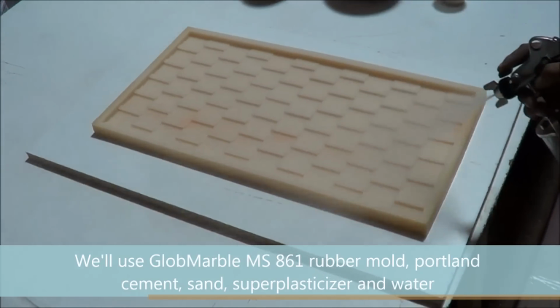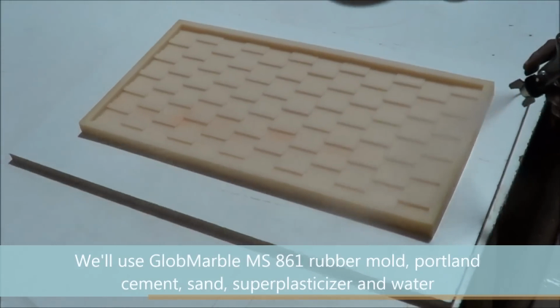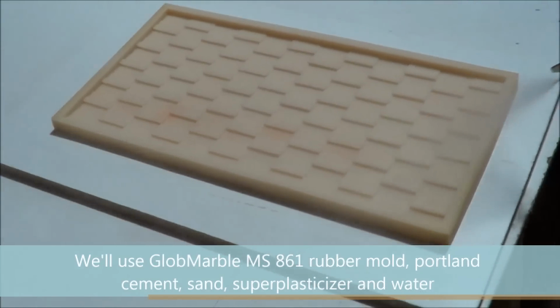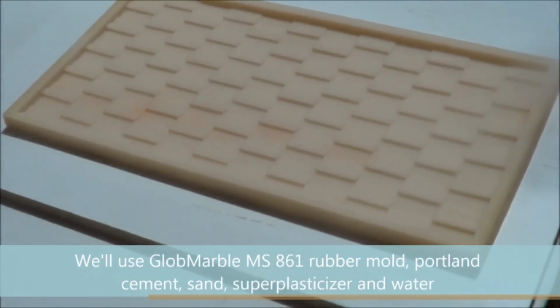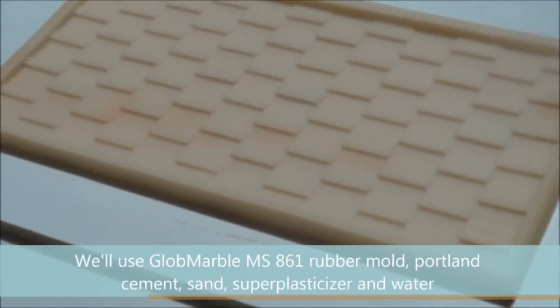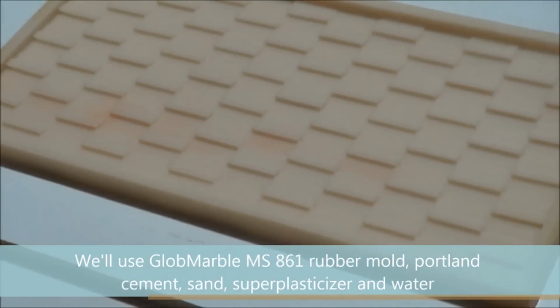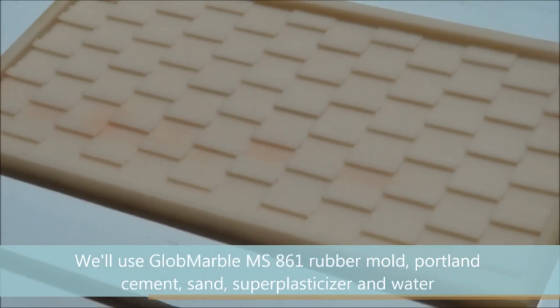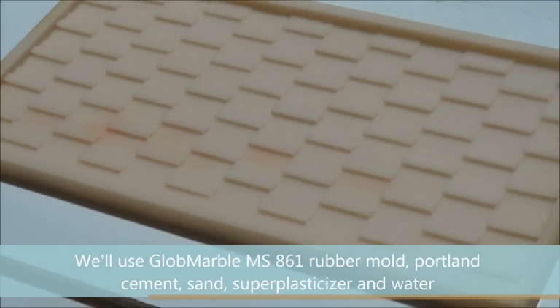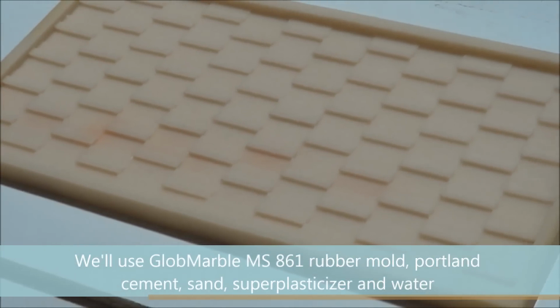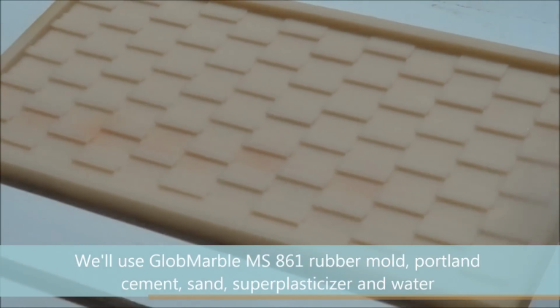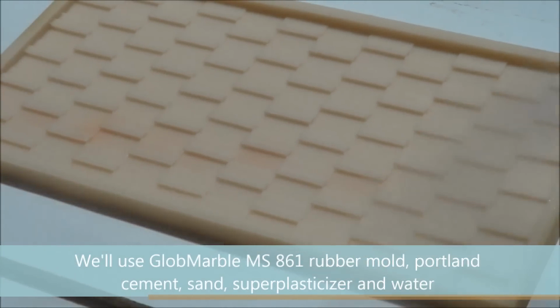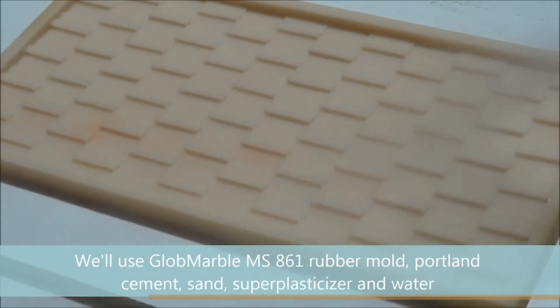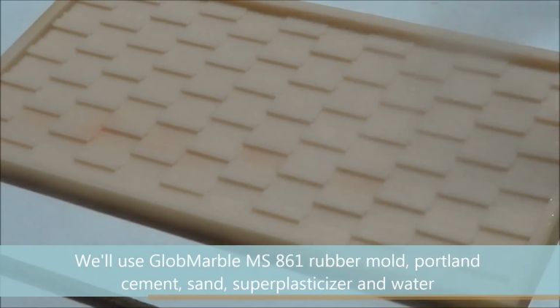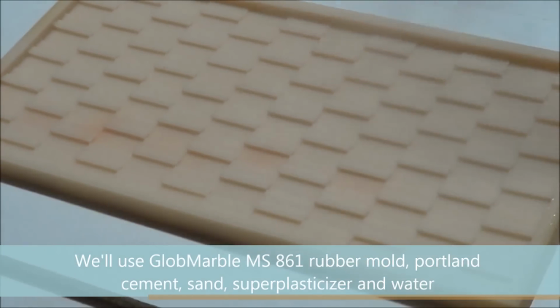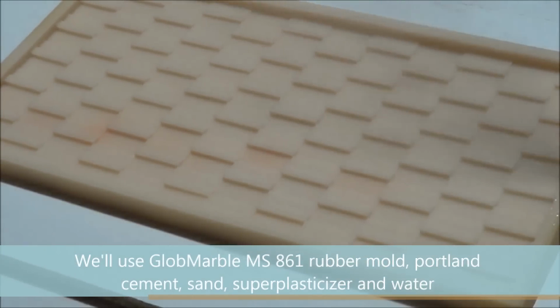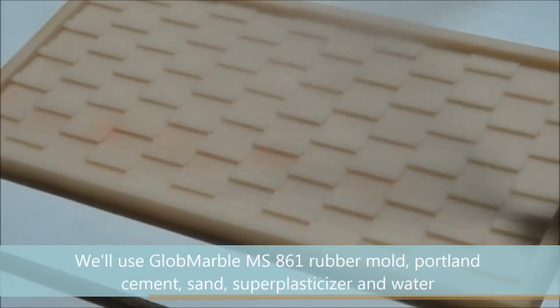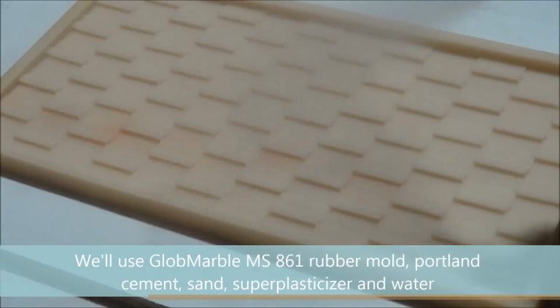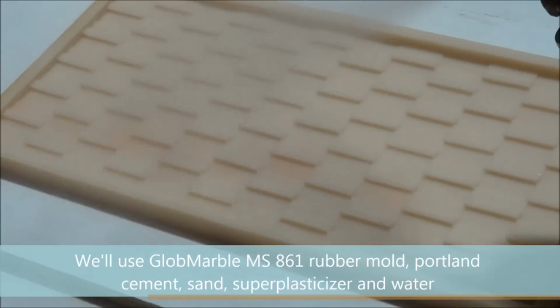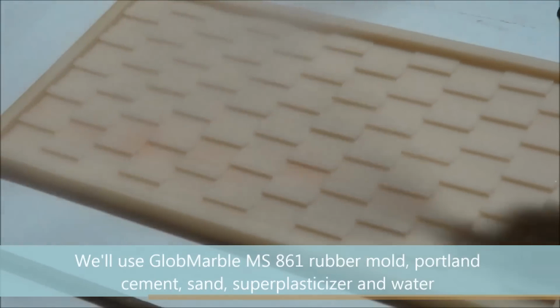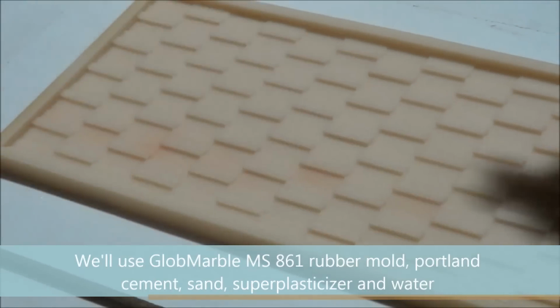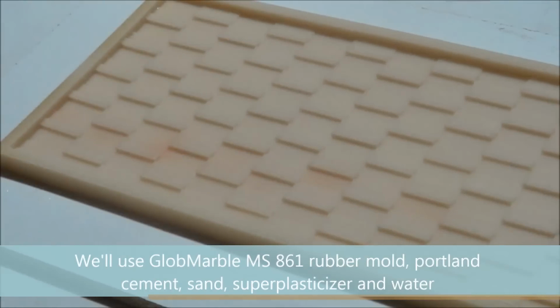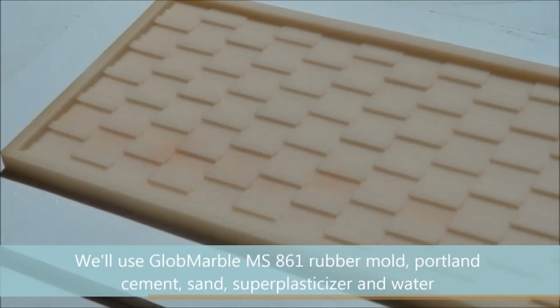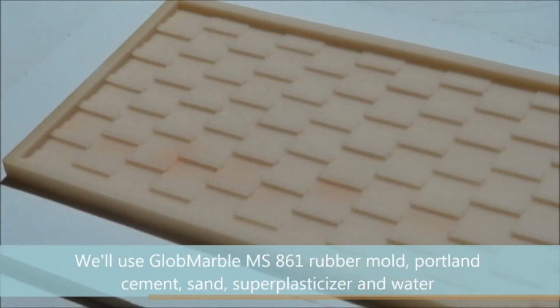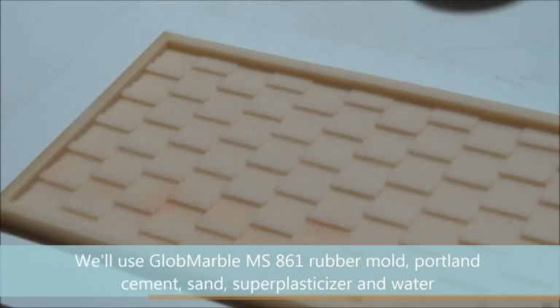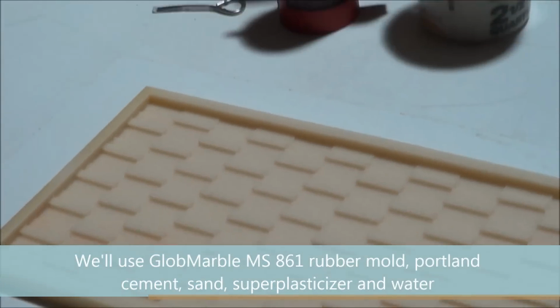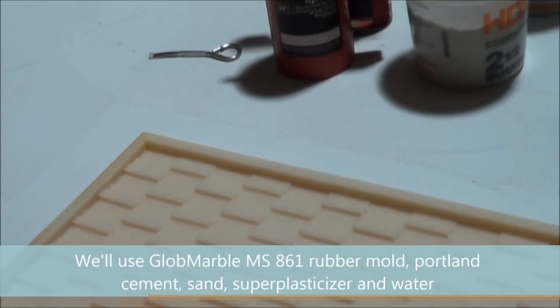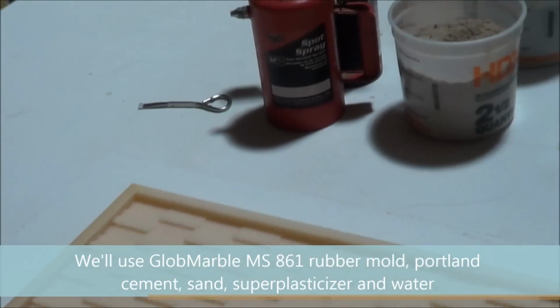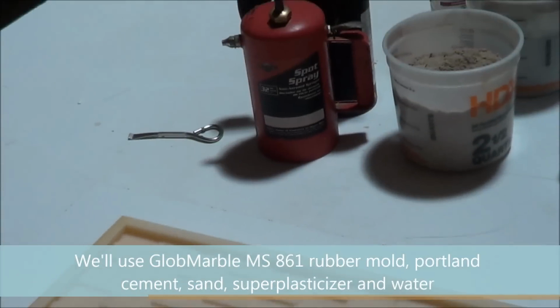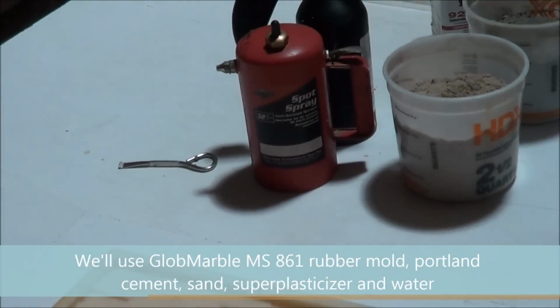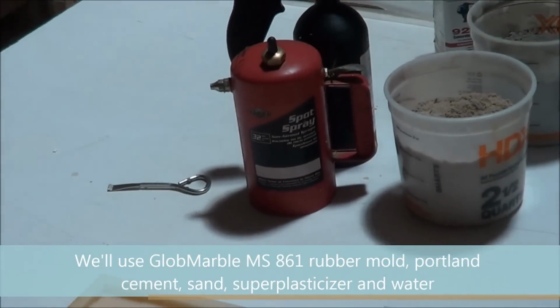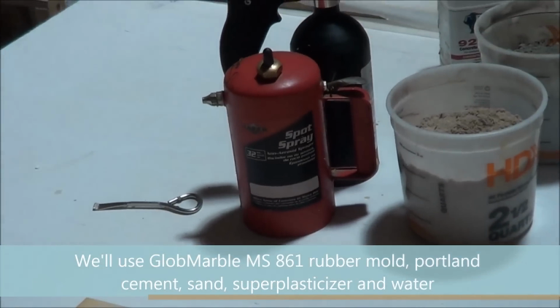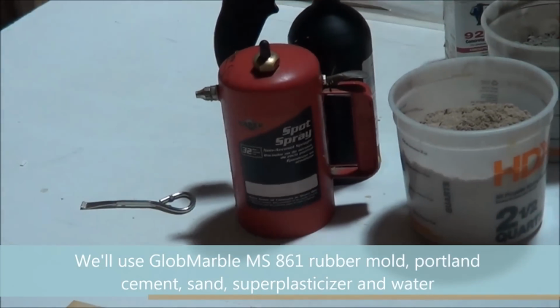You must always use a release agent before stone casting. You can purchase a sprayer on globemarble.com.